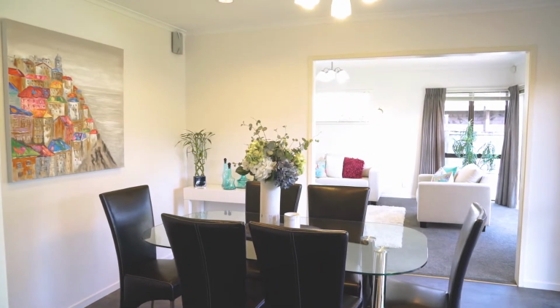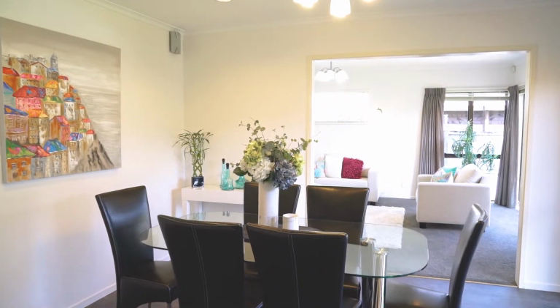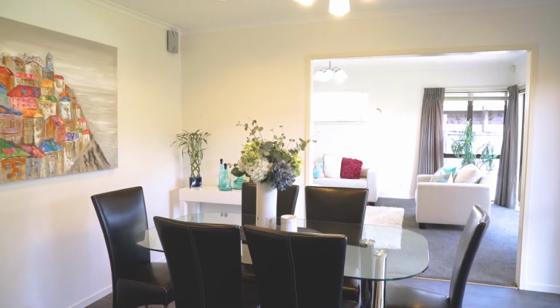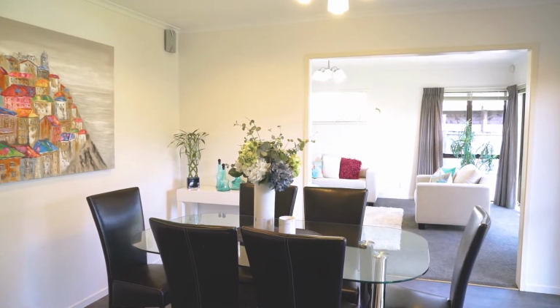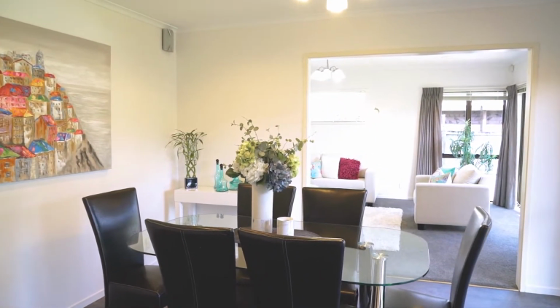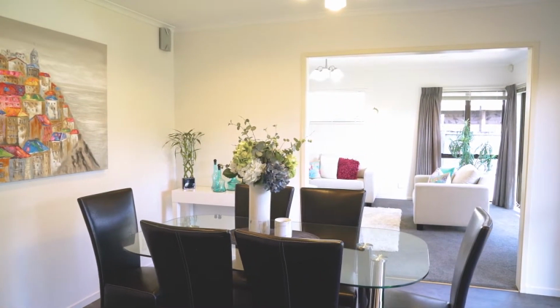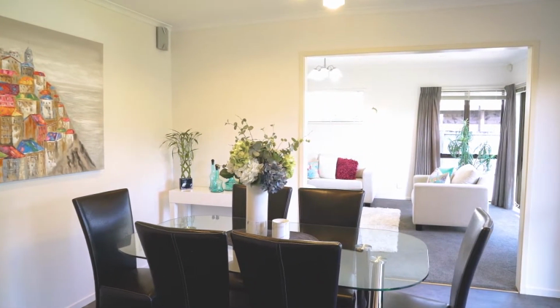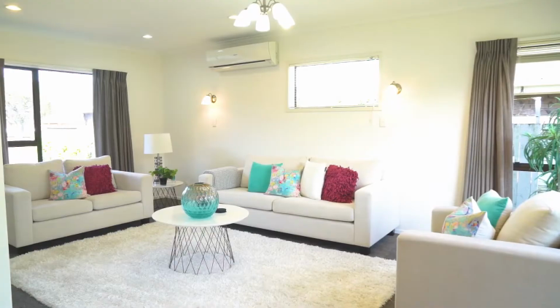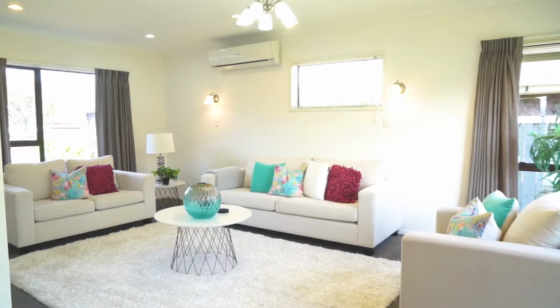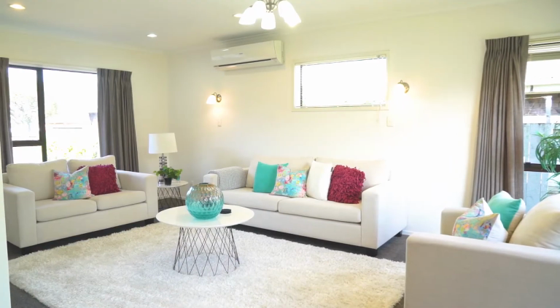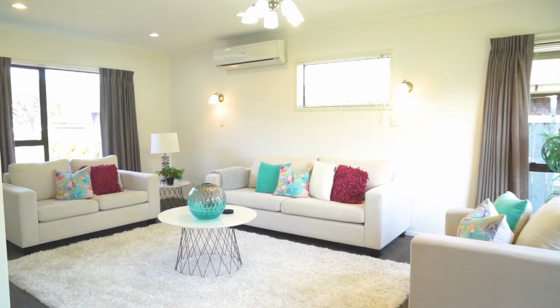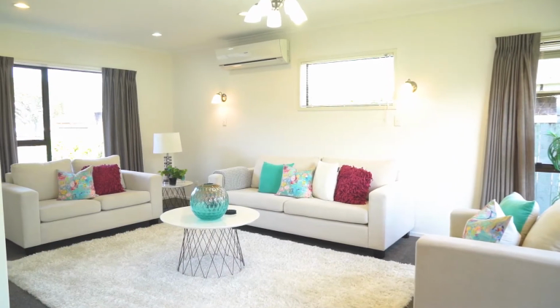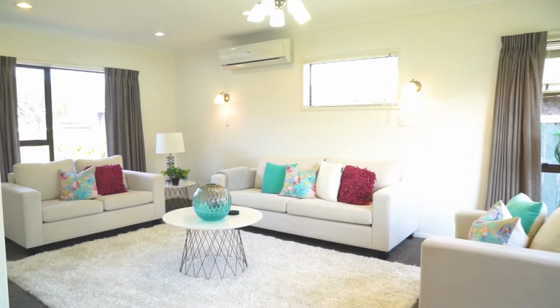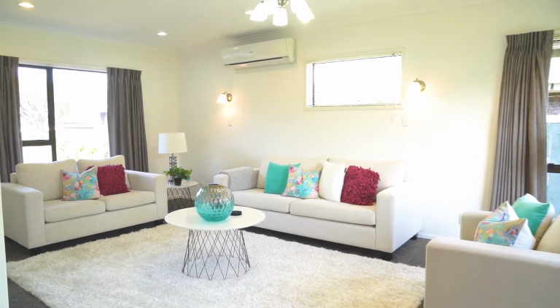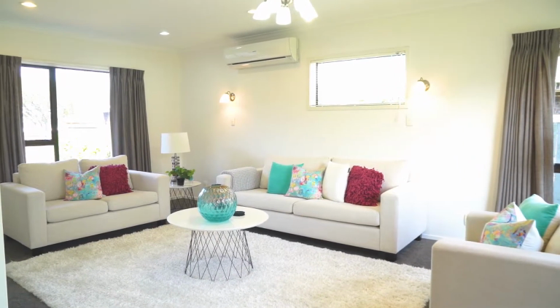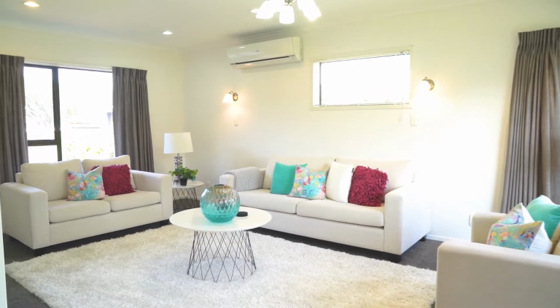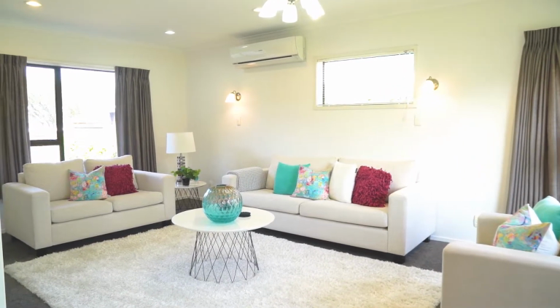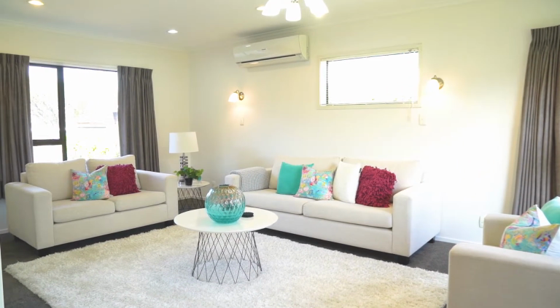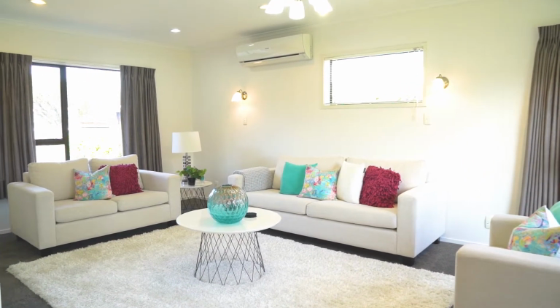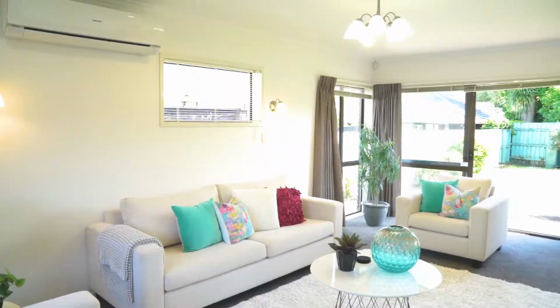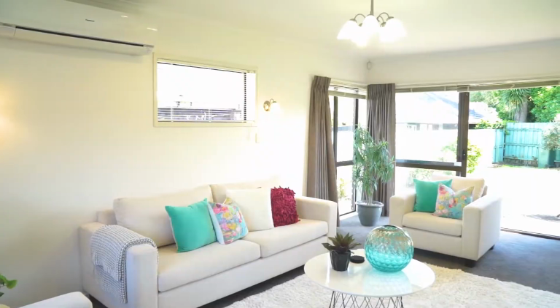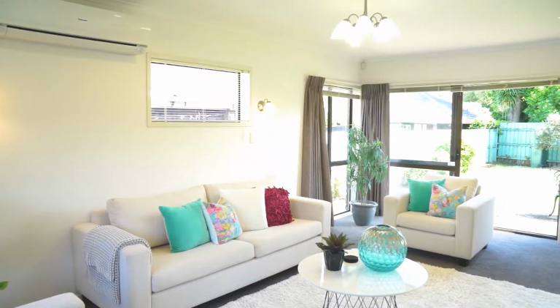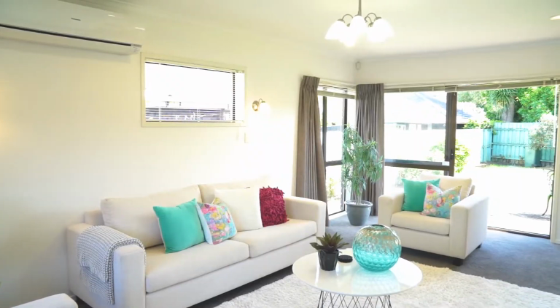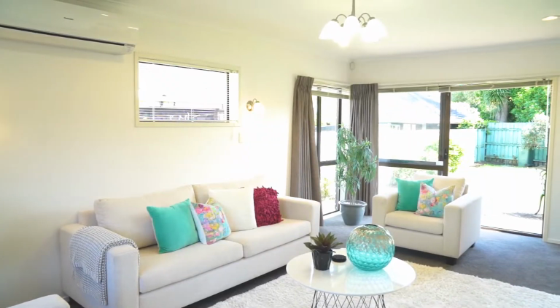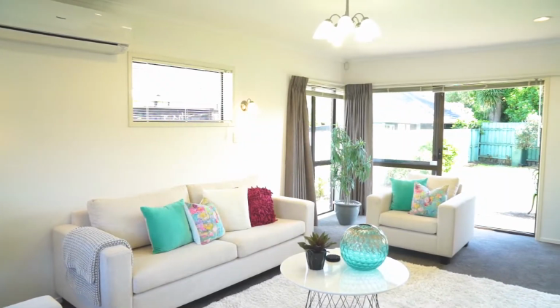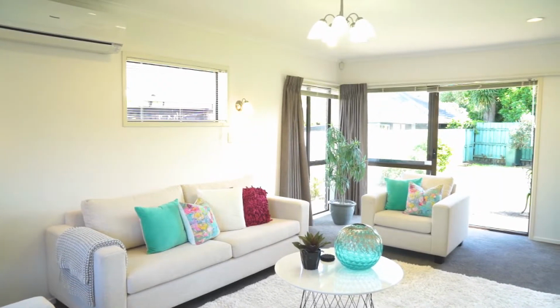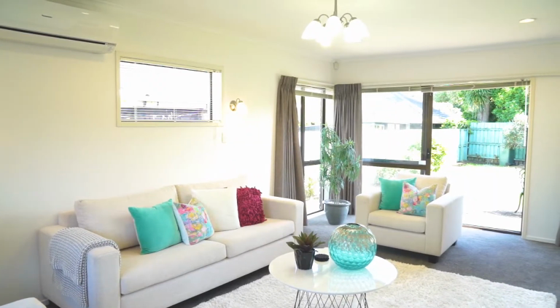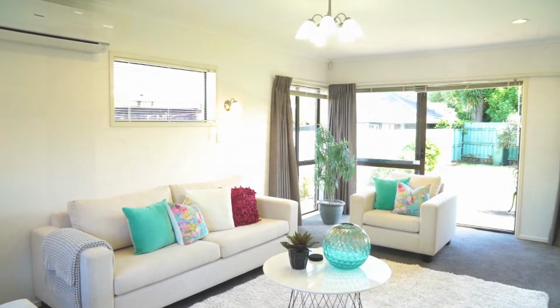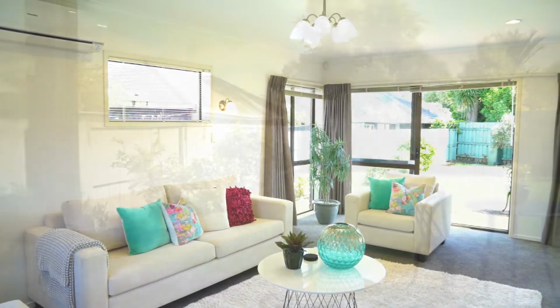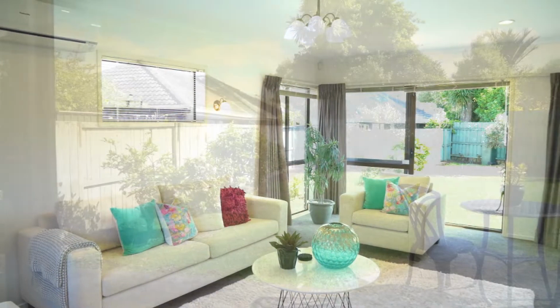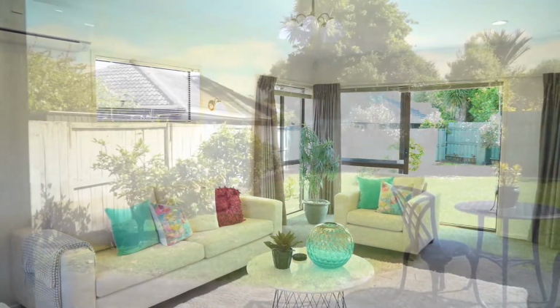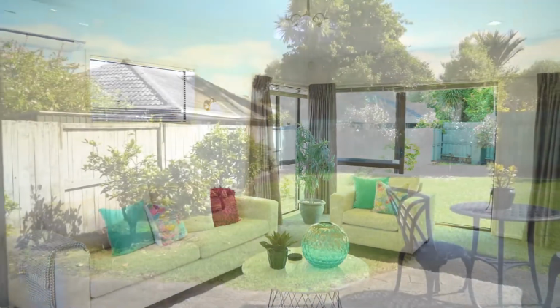Positioned to capture the sun, the open plan living areas are spacious and allow easy access to the lovely garden.